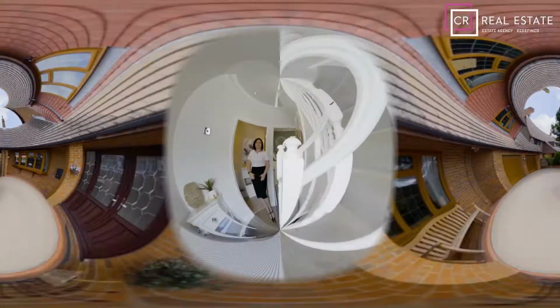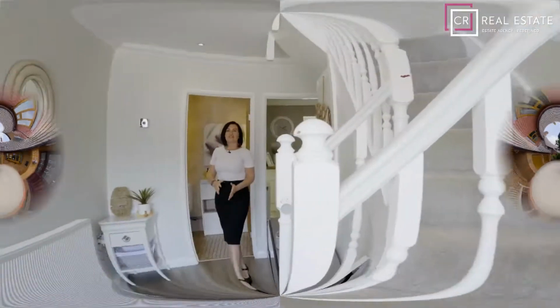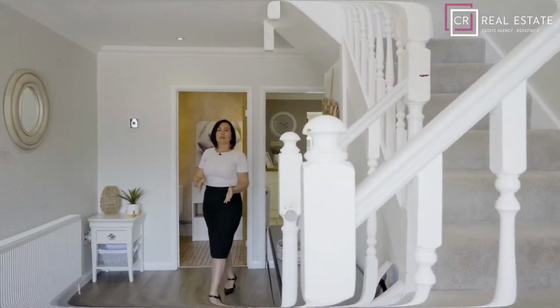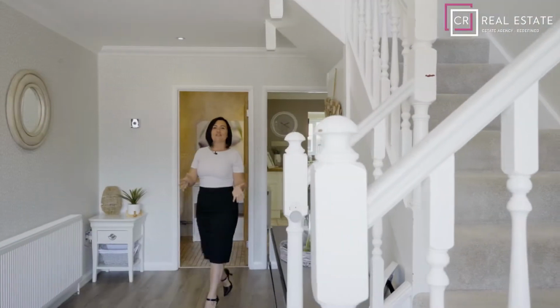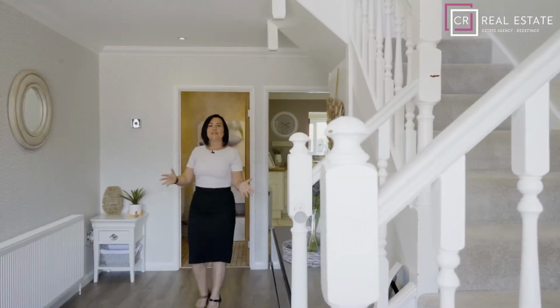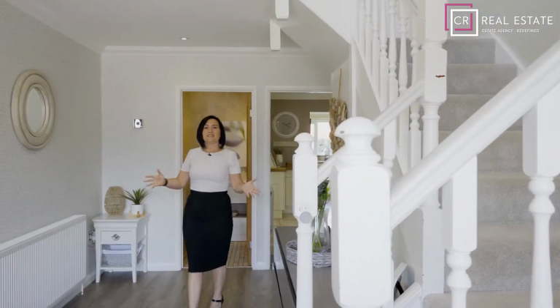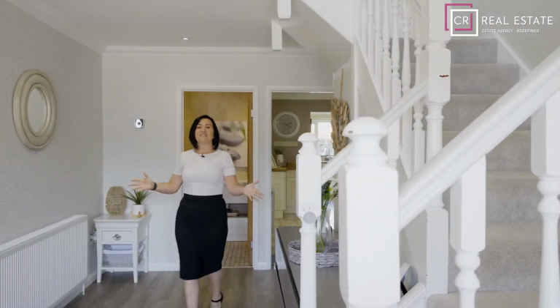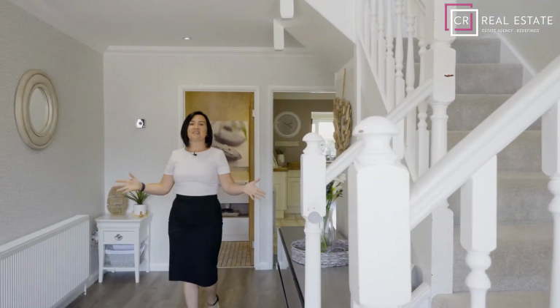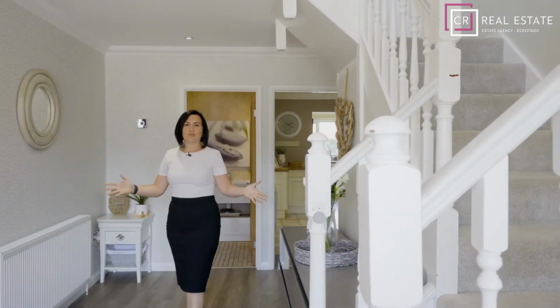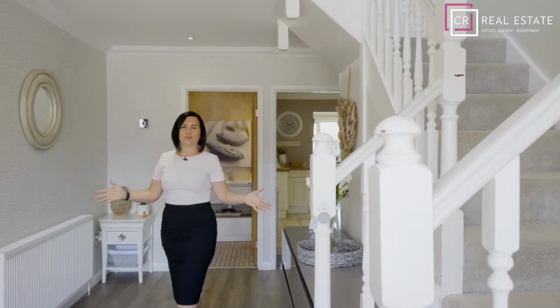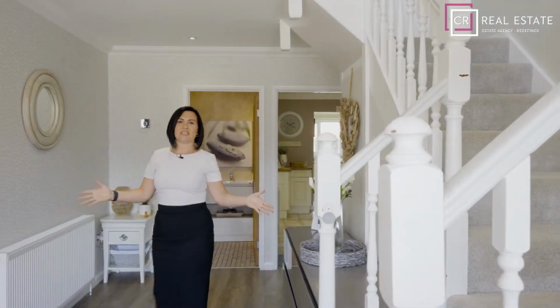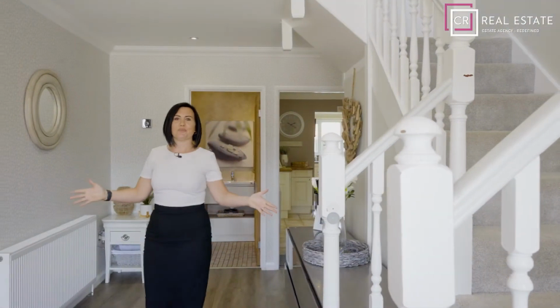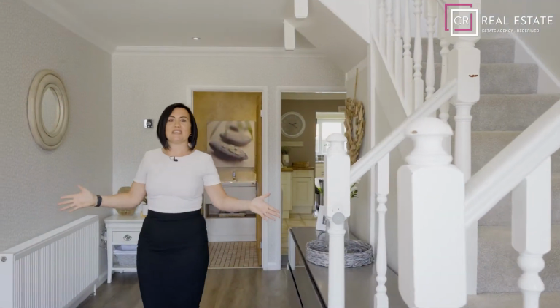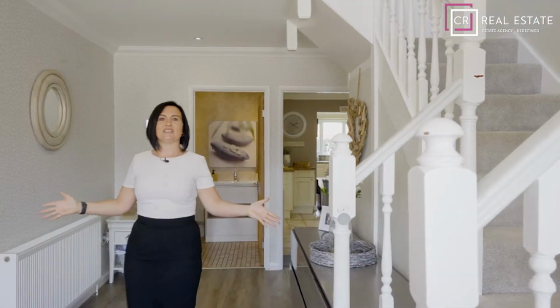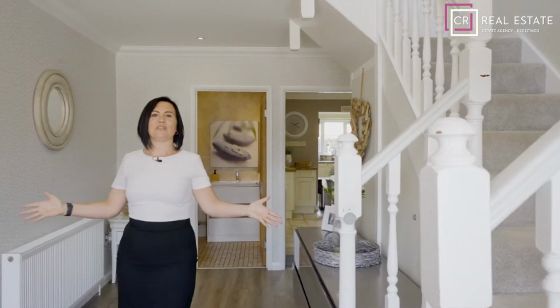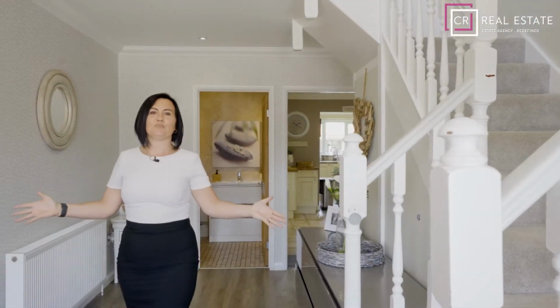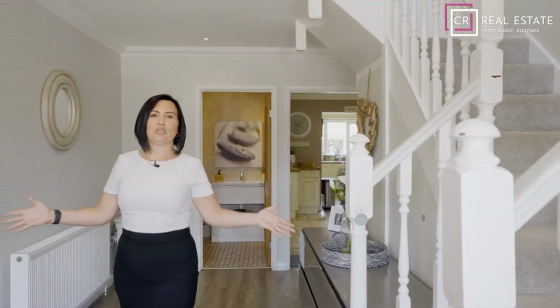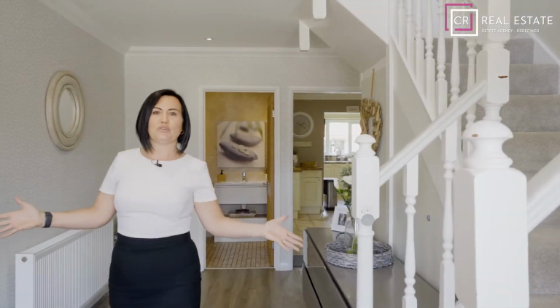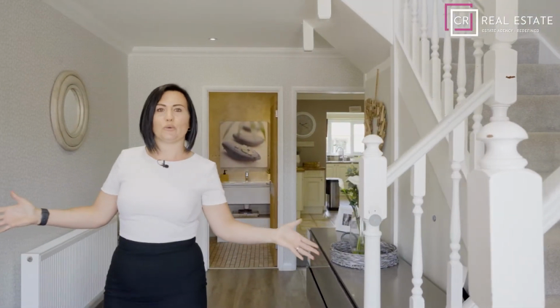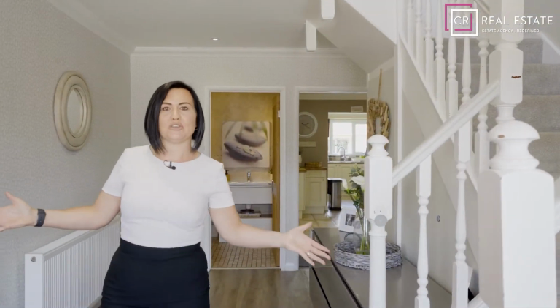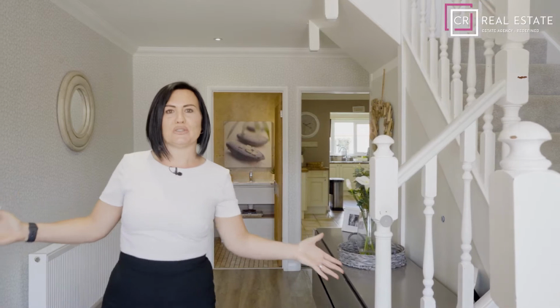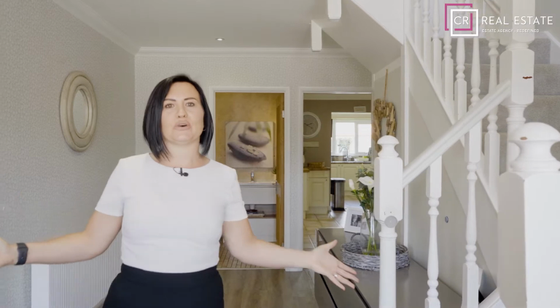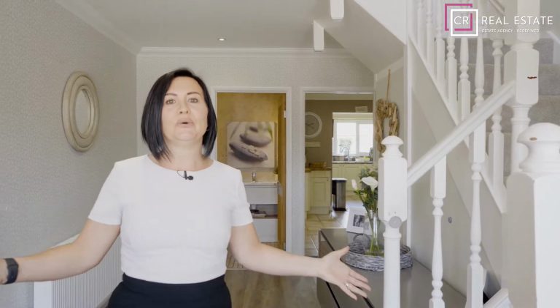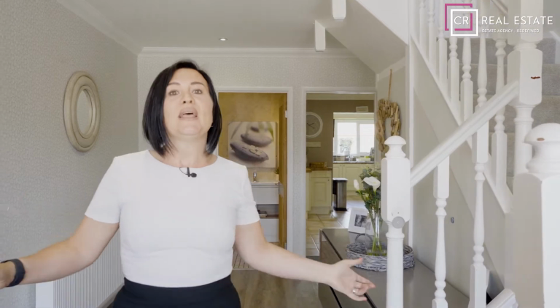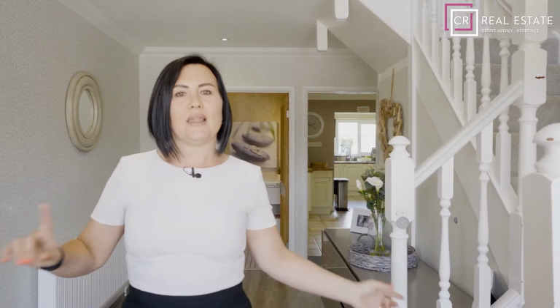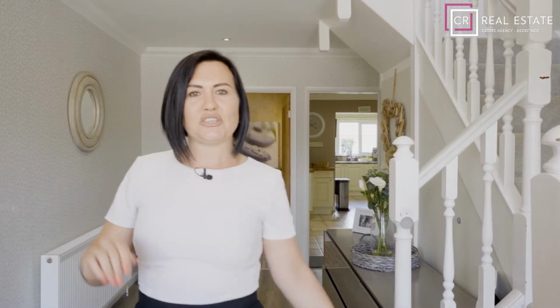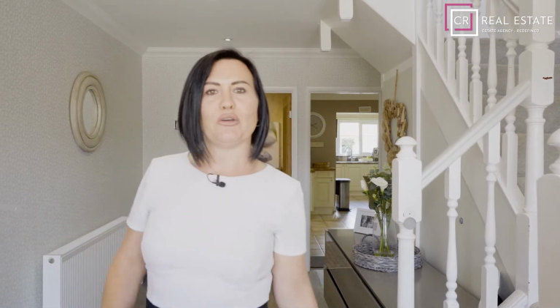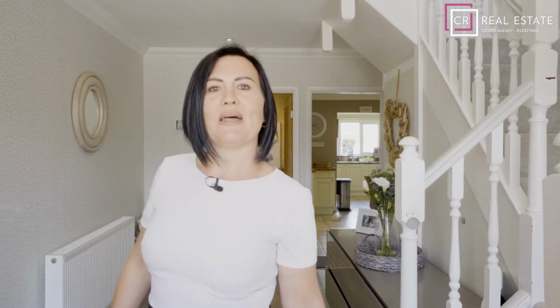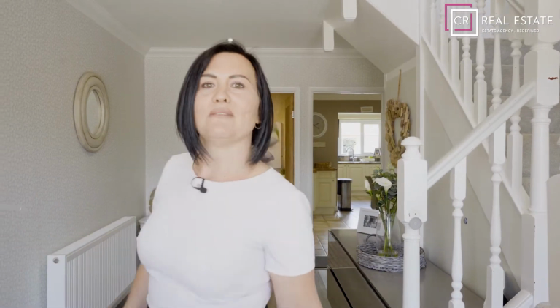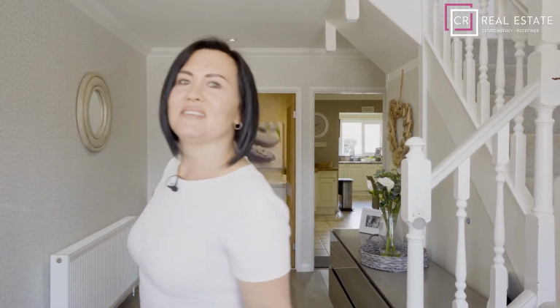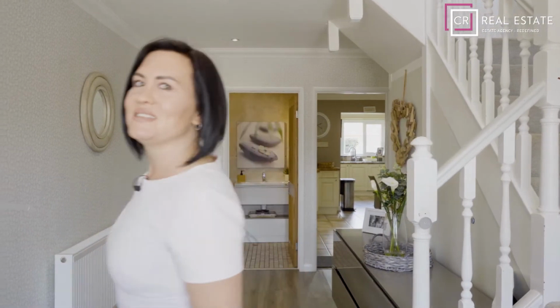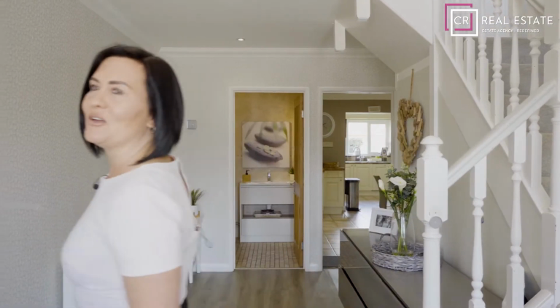As you enter this stunning property, you're presented with this beautiful entrance hall. Let me show you around the rest of this home.